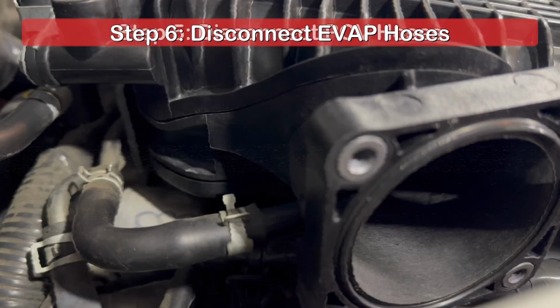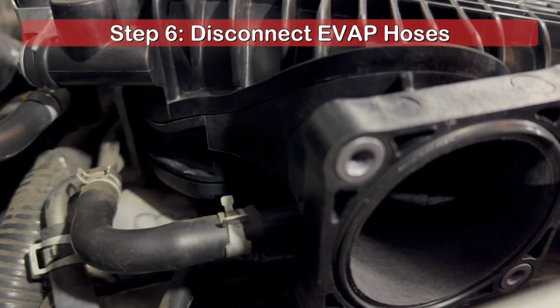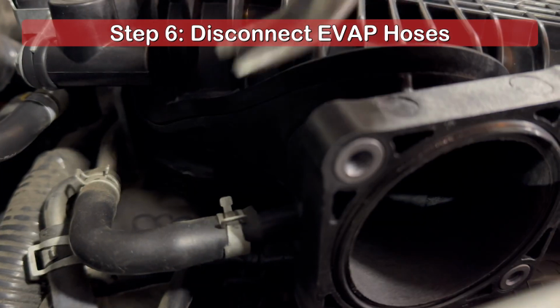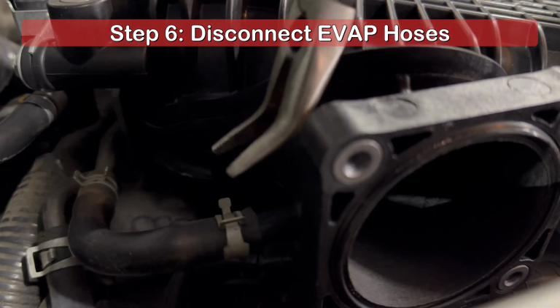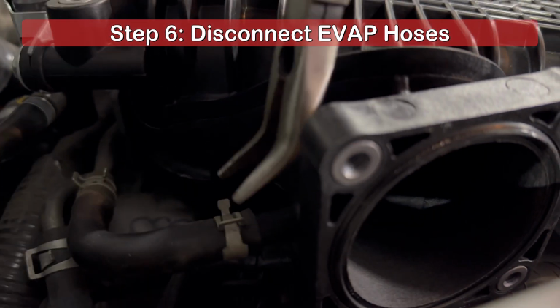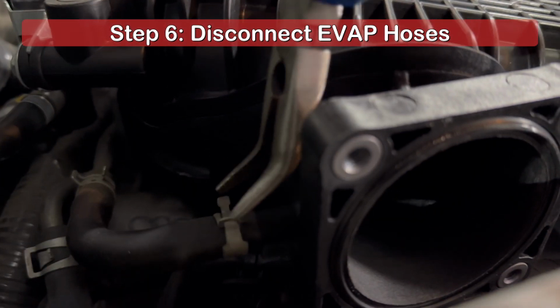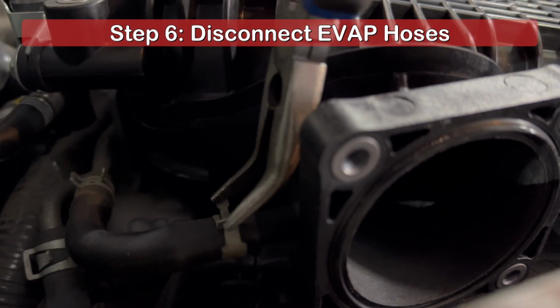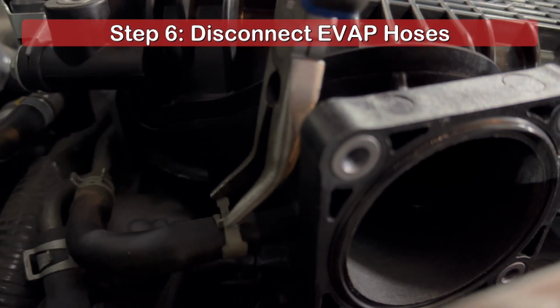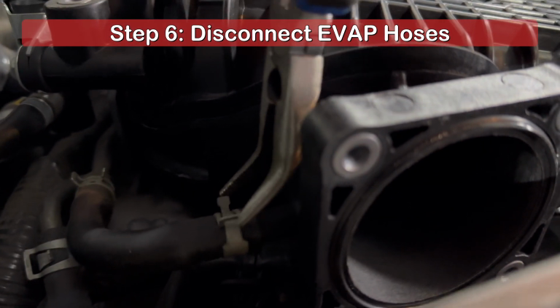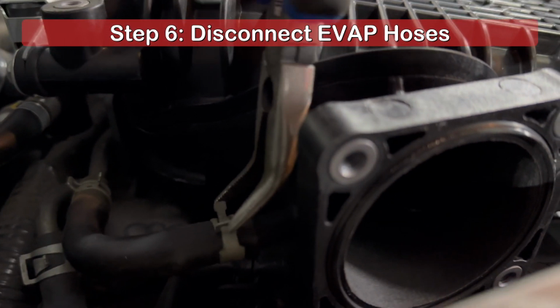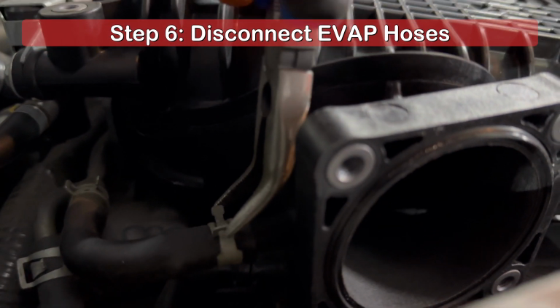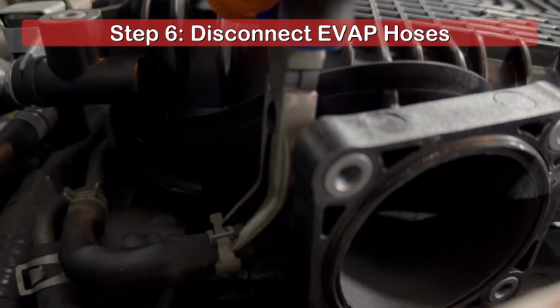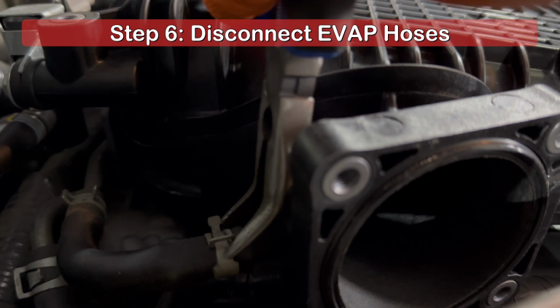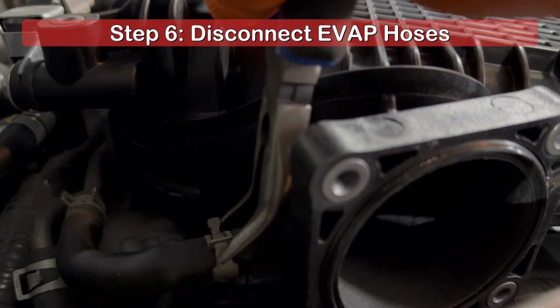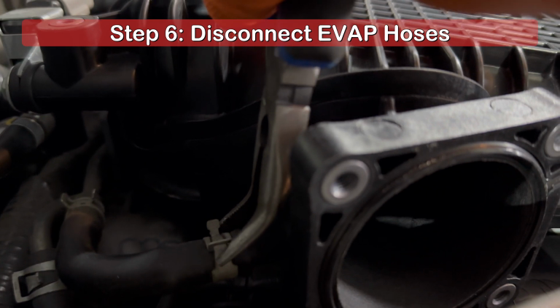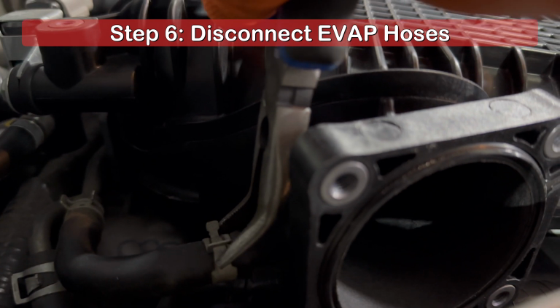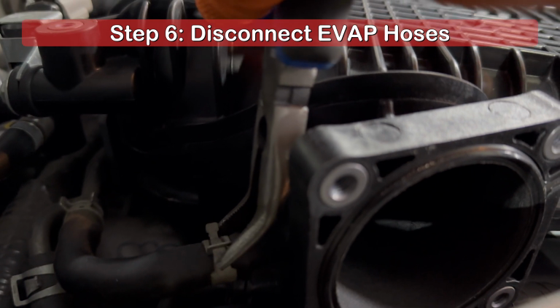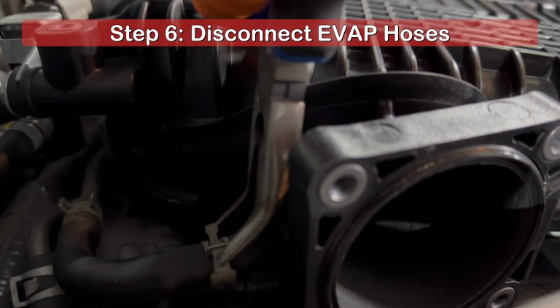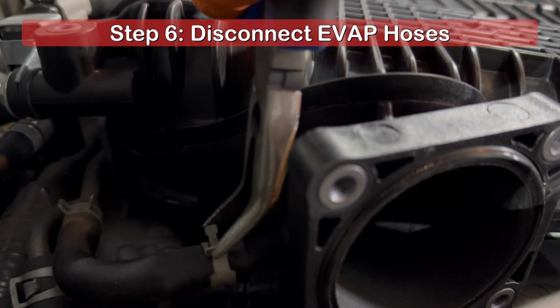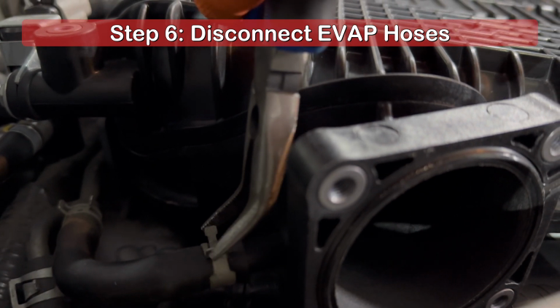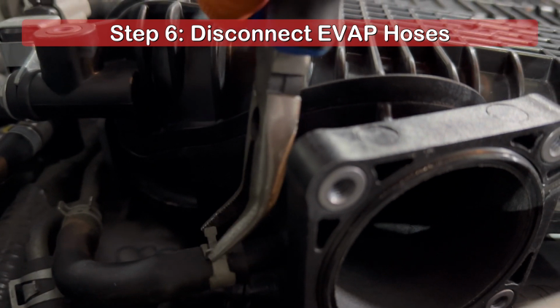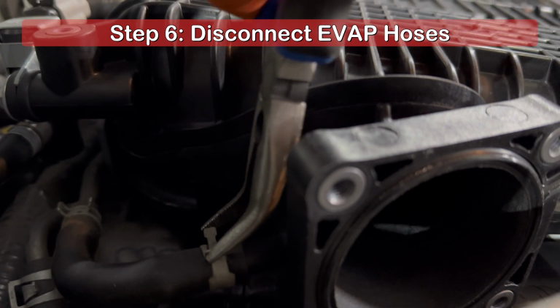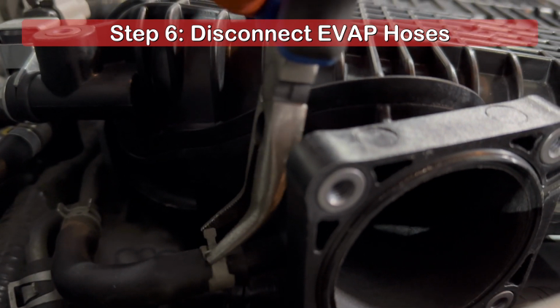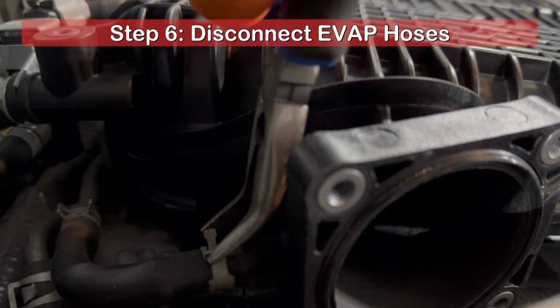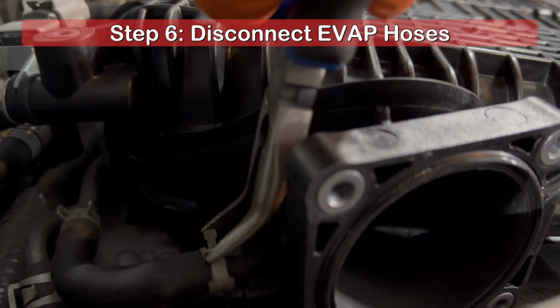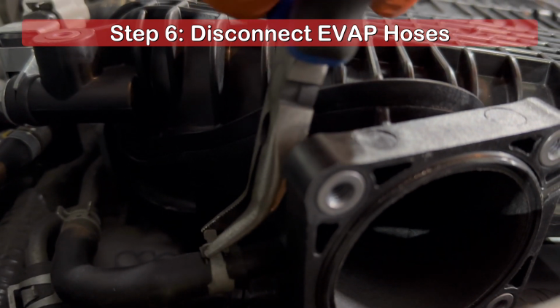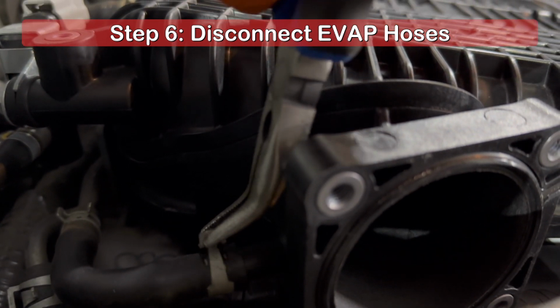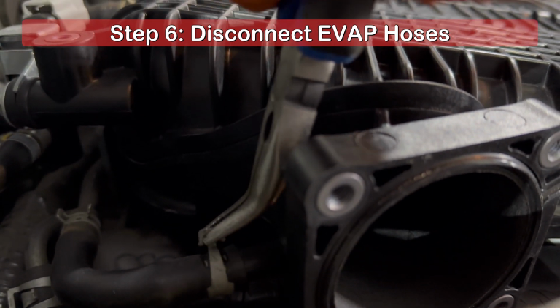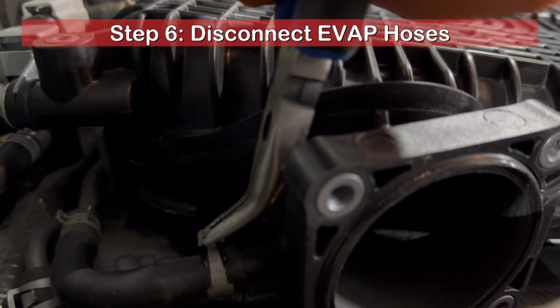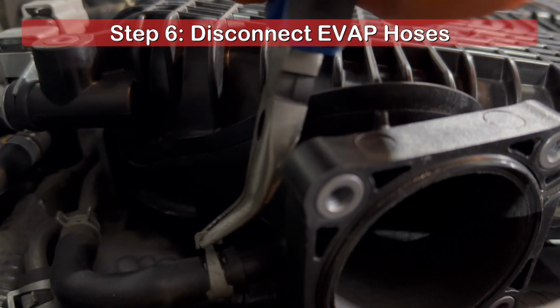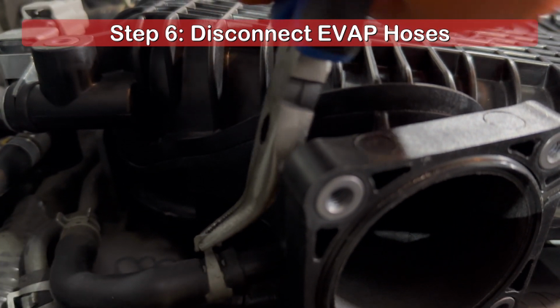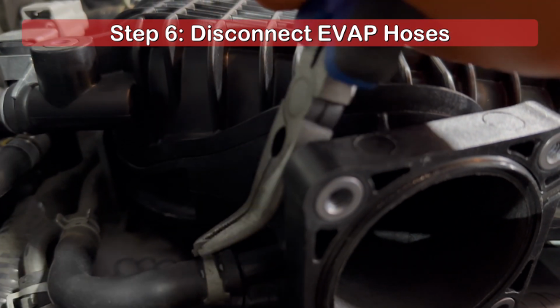You will need to disconnect the evap hoses attached to the plenum, just behind where the throttle bodies were located.